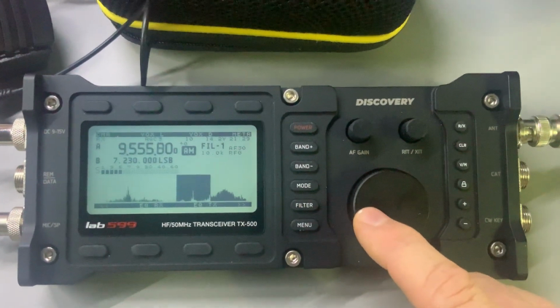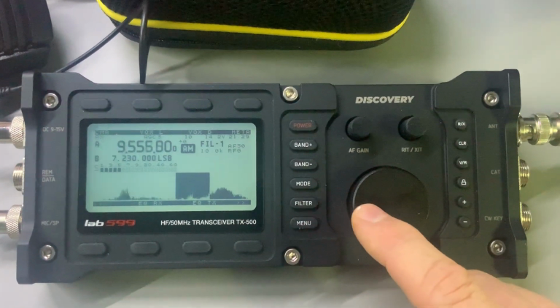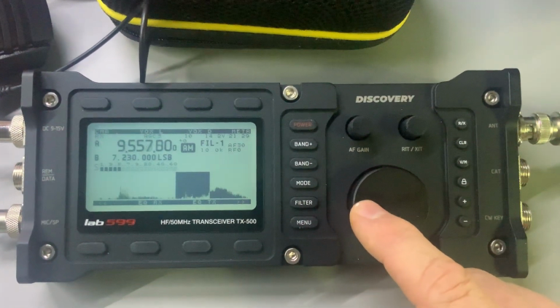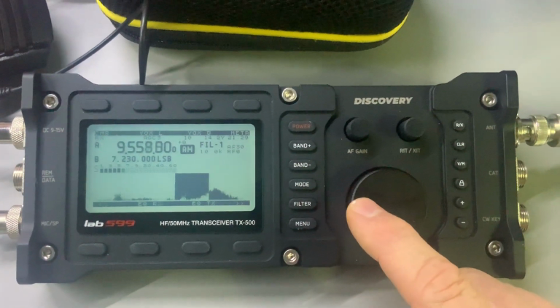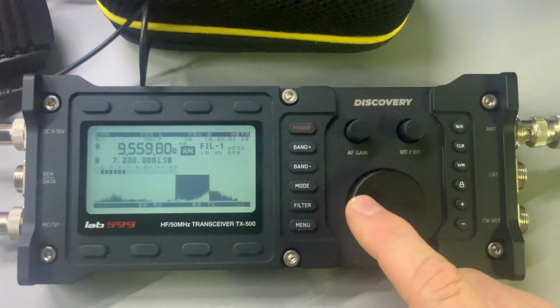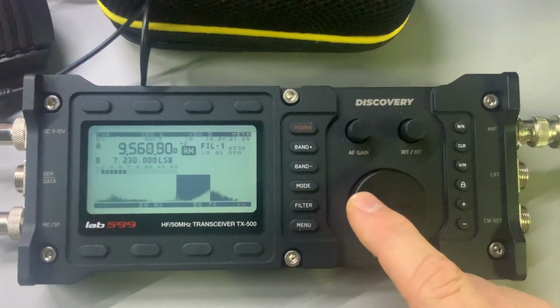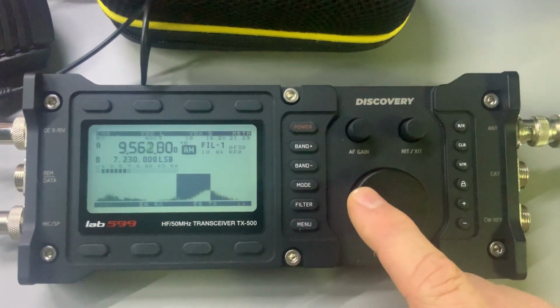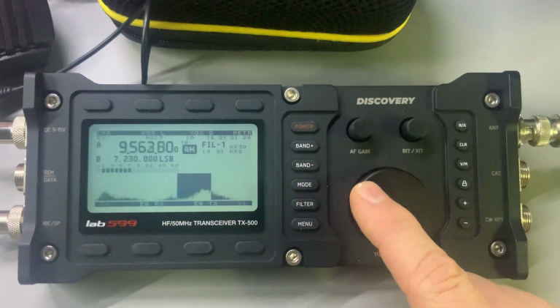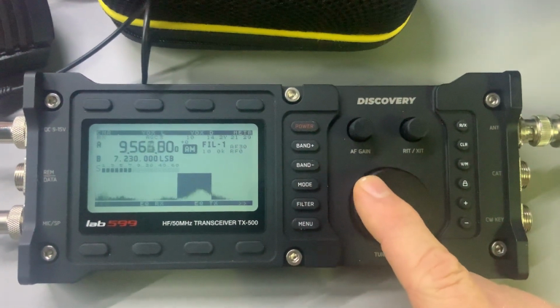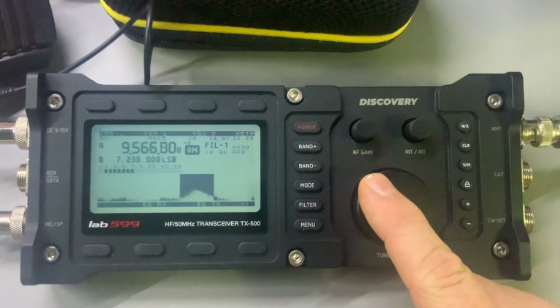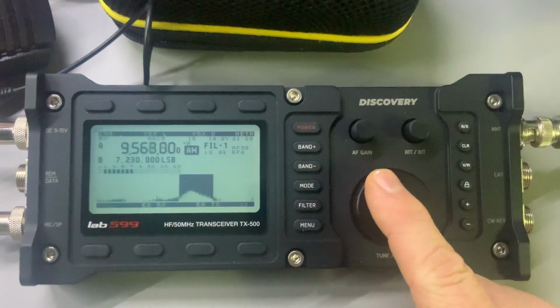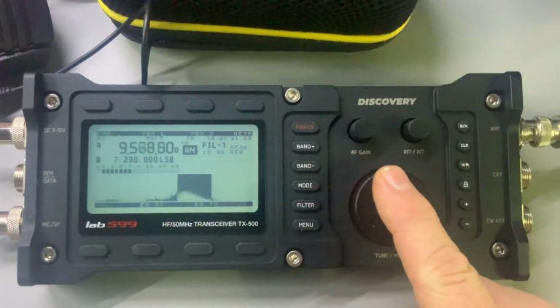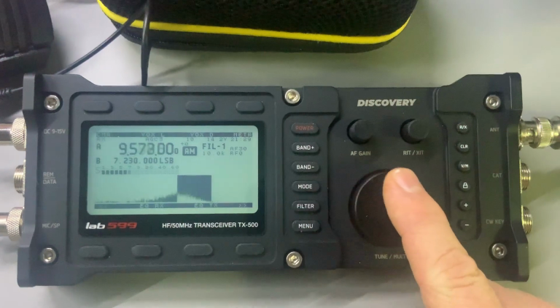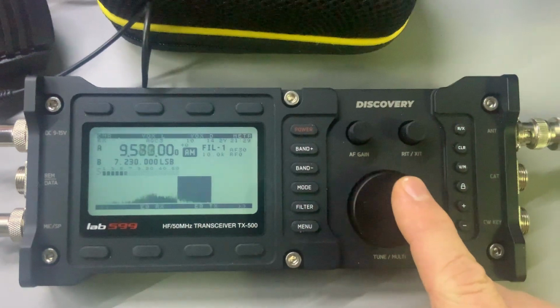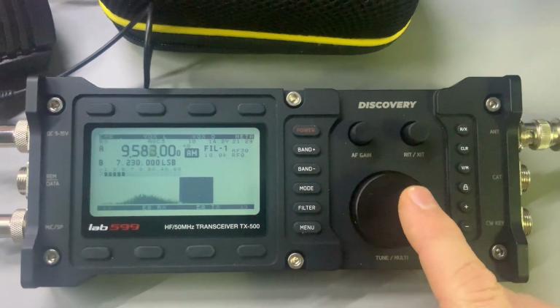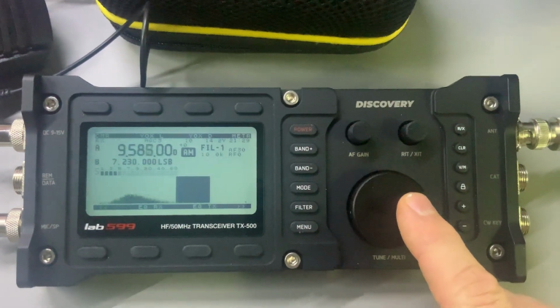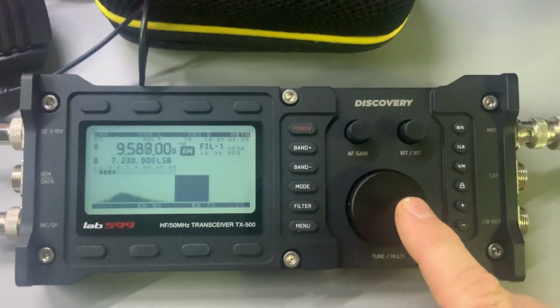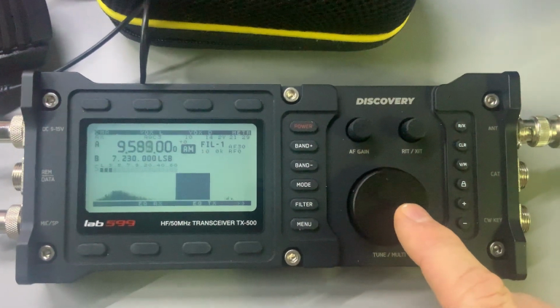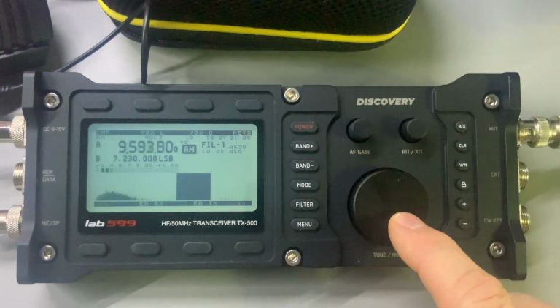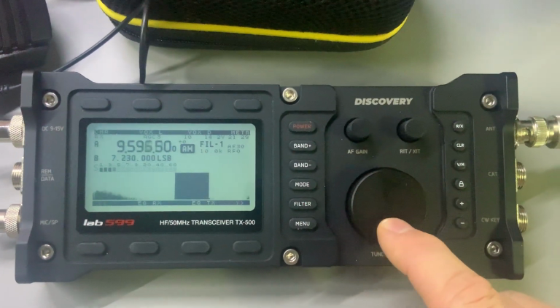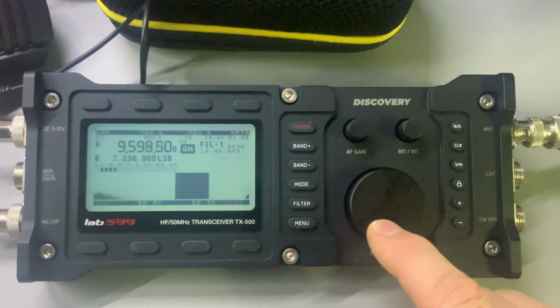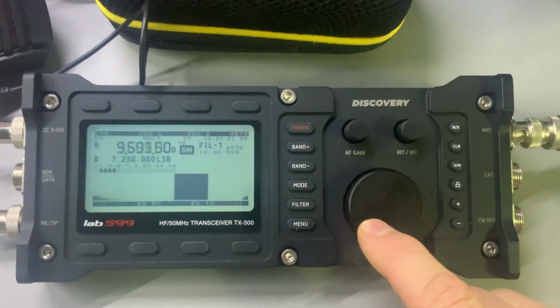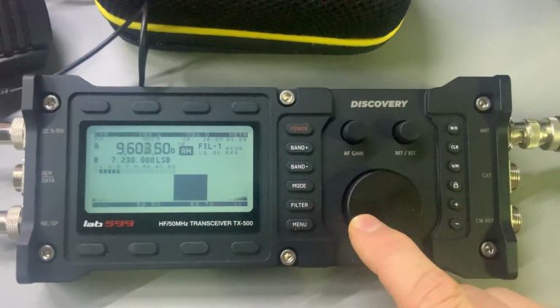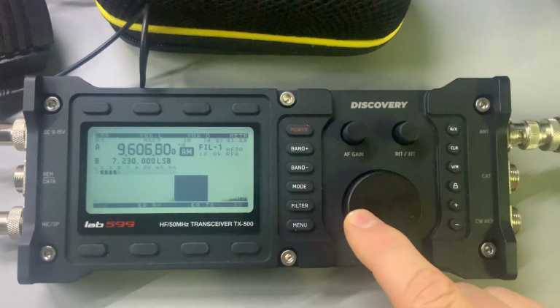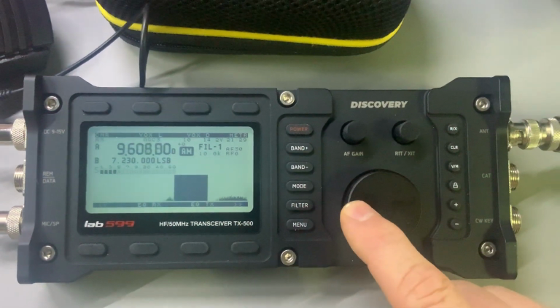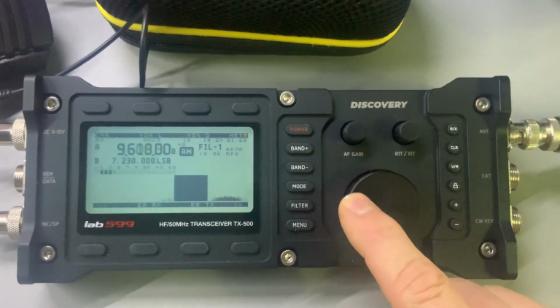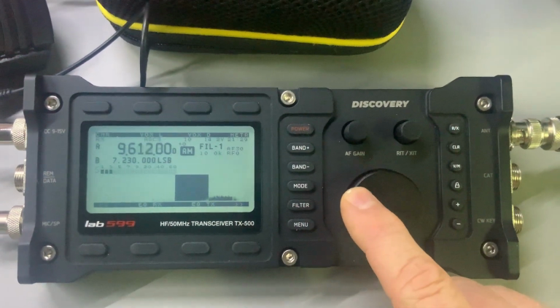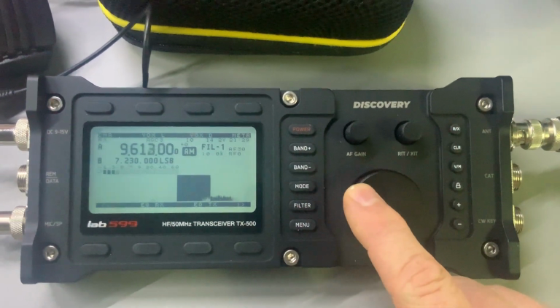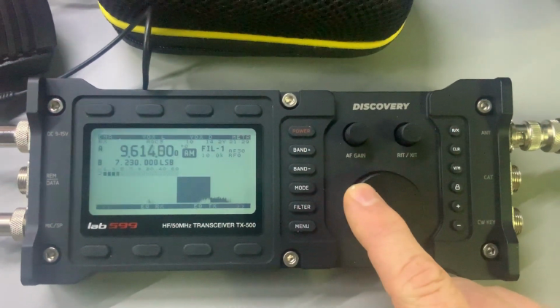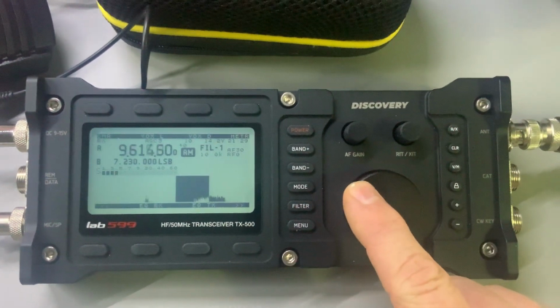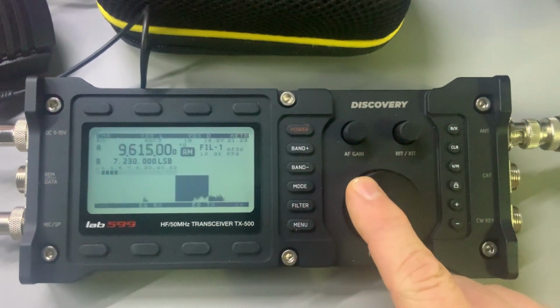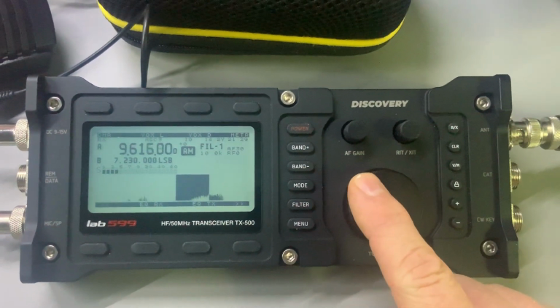There's a menu setting for that — you can actually cut out AM and FM if you're not using it on this radio, you don't have to have it on there. But of course, I'm a shortwave radio listener, so I'm going to listen to AM.